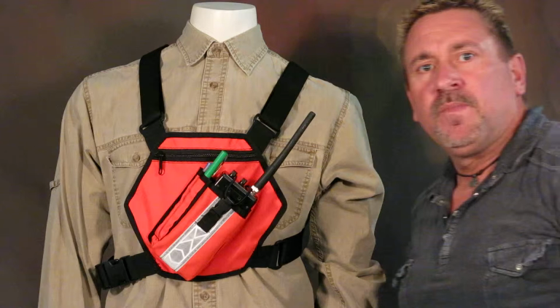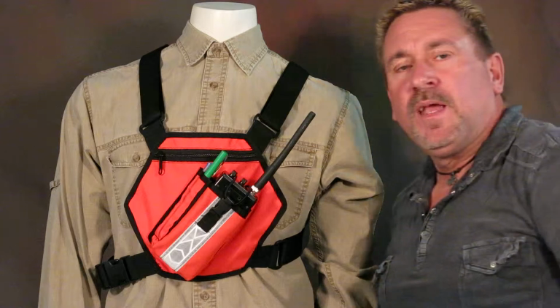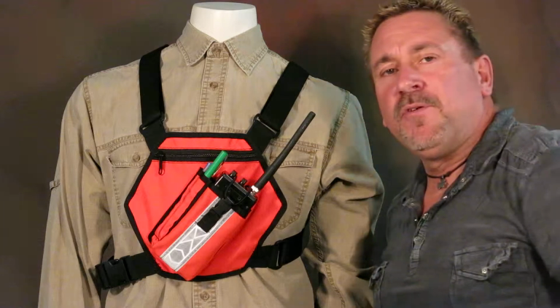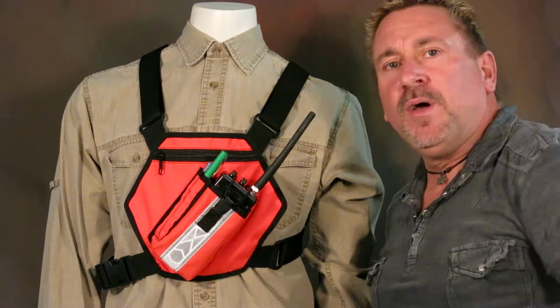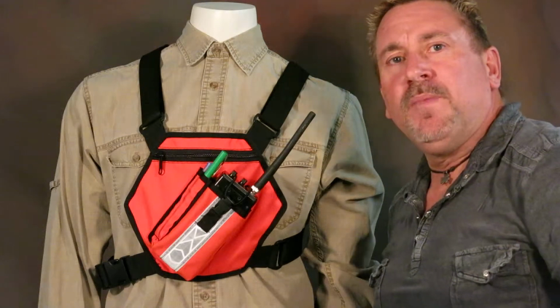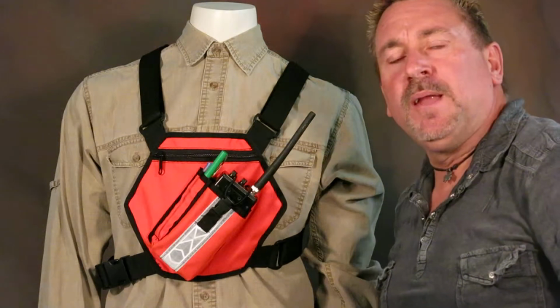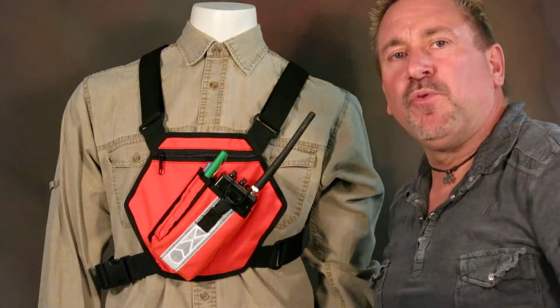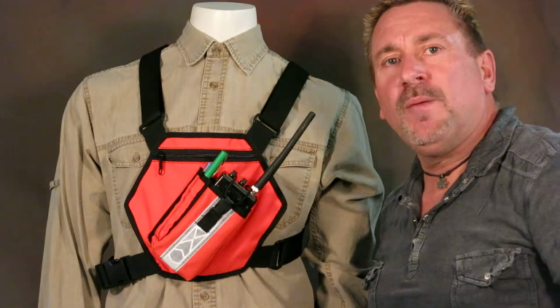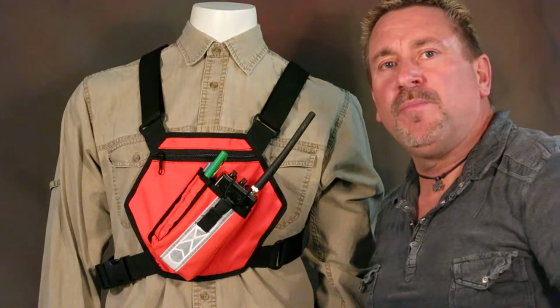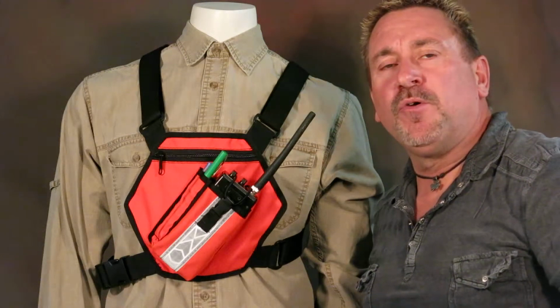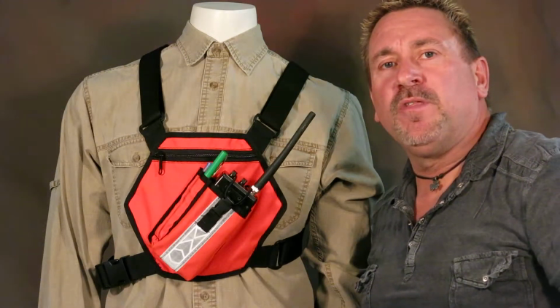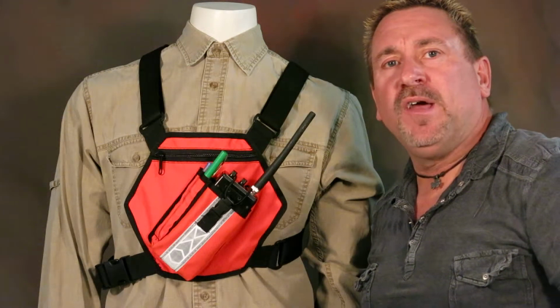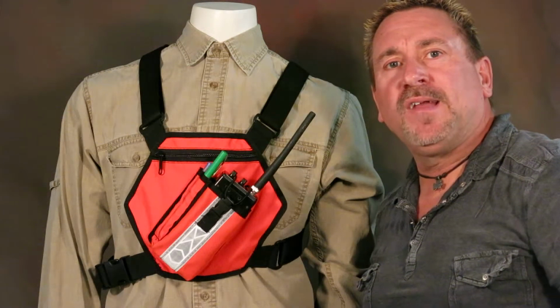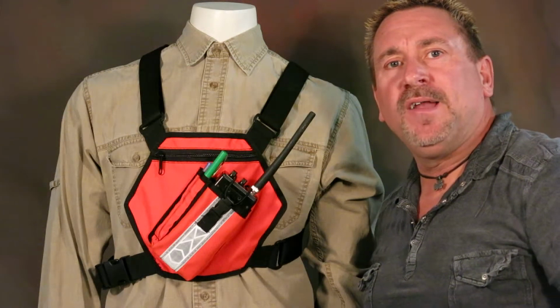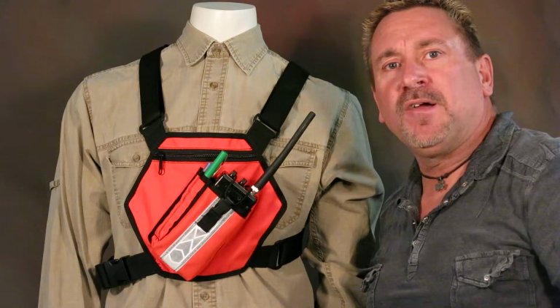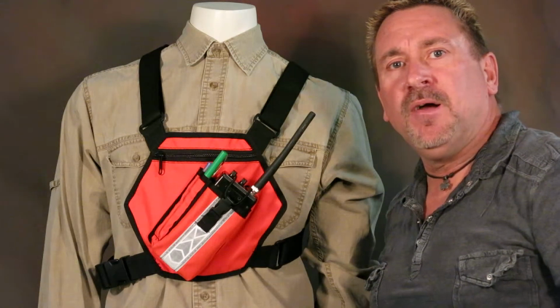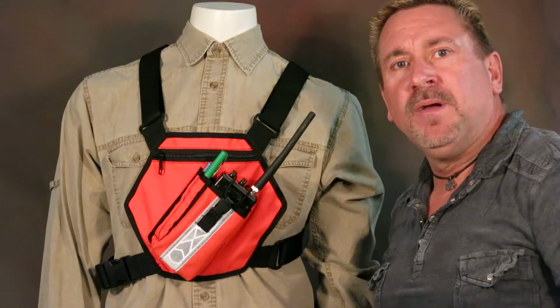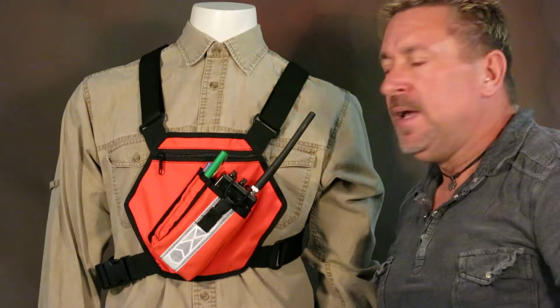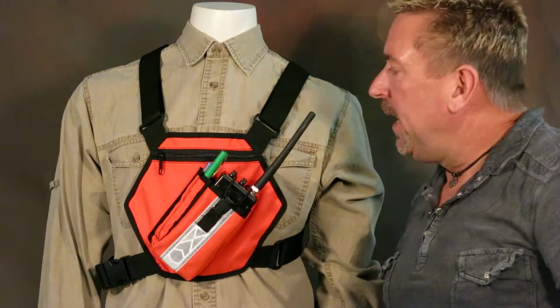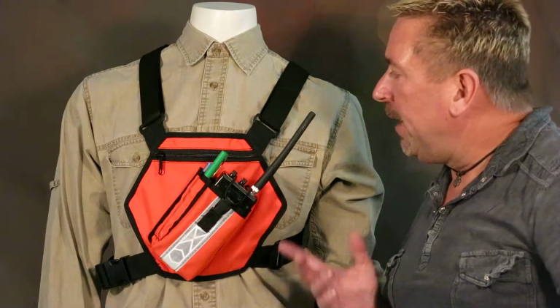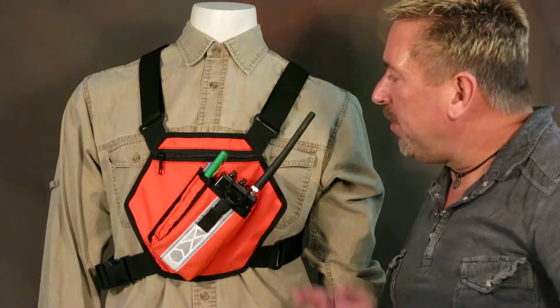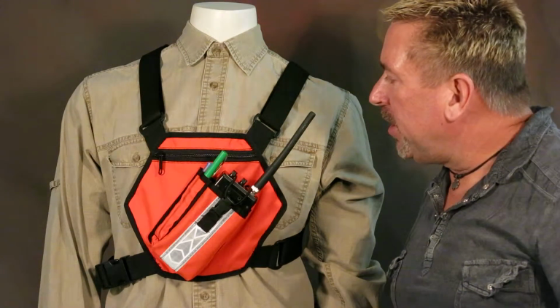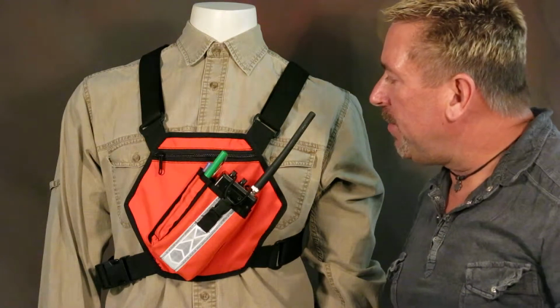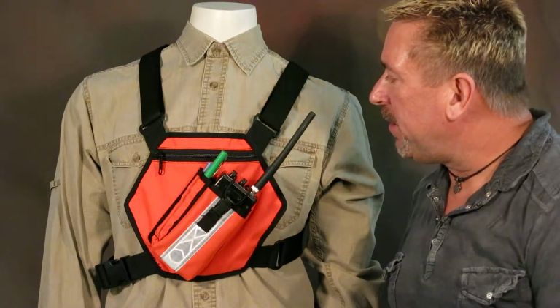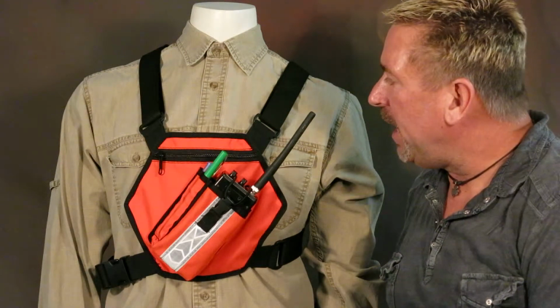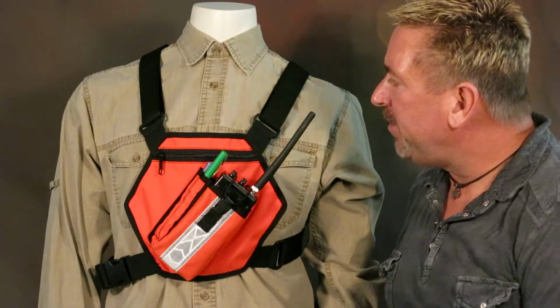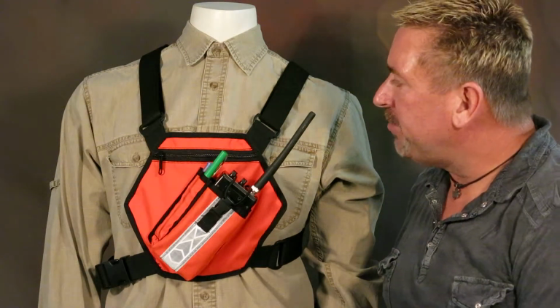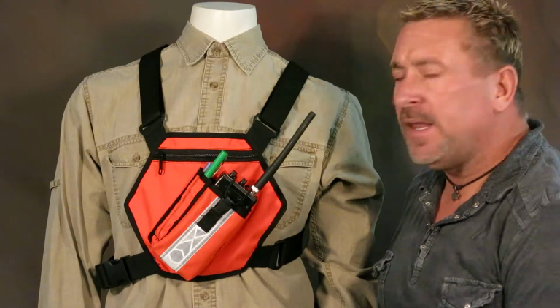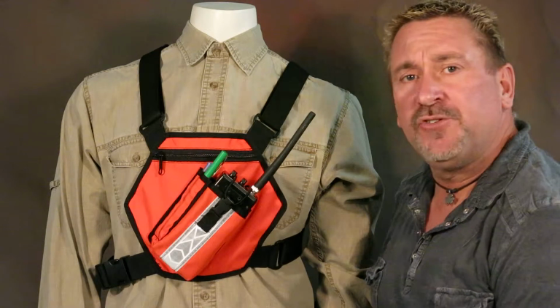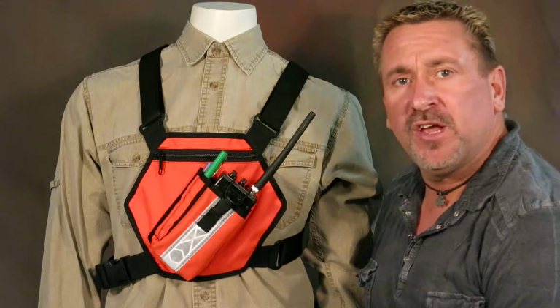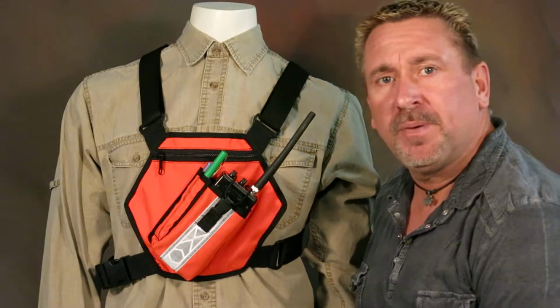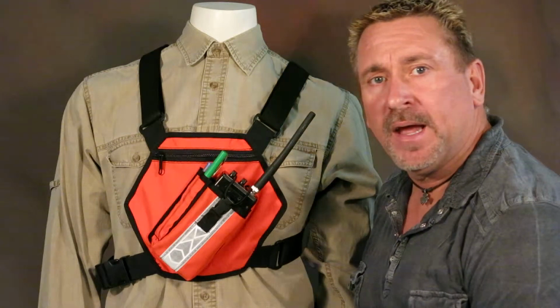Hey everyone, my name's Rob, I'm the owner of TheBestSky.com, and we're talking about our High Visibility Chest Pack.